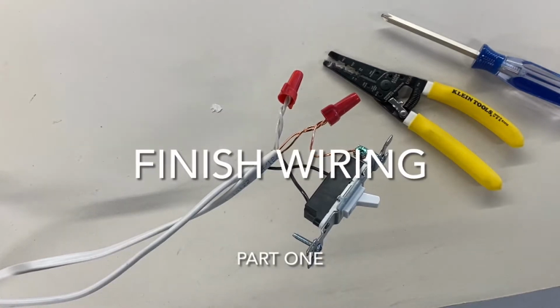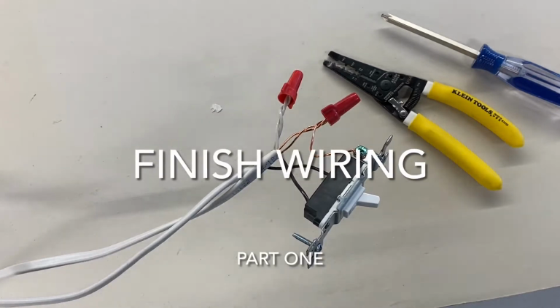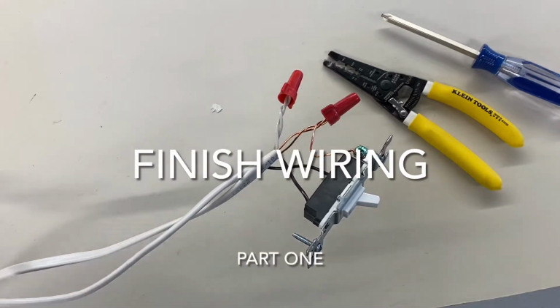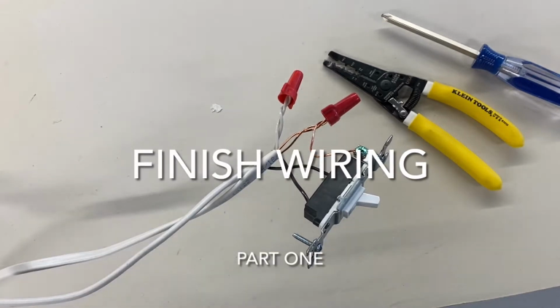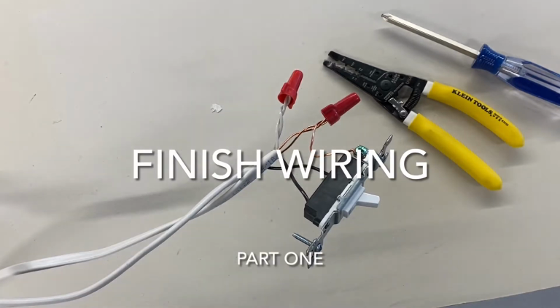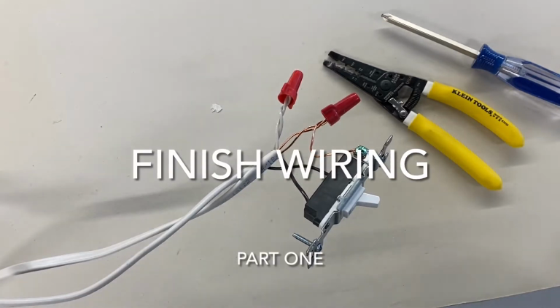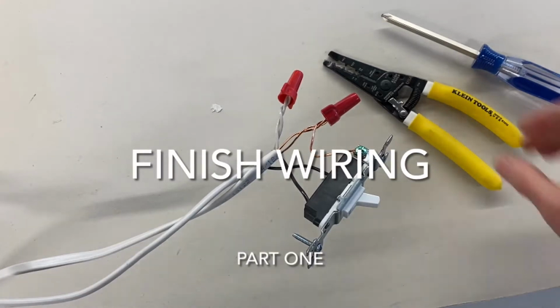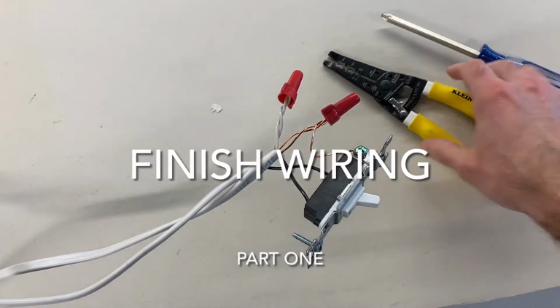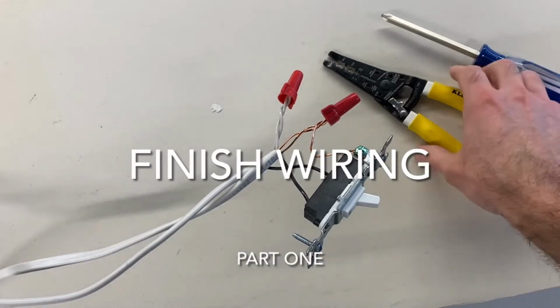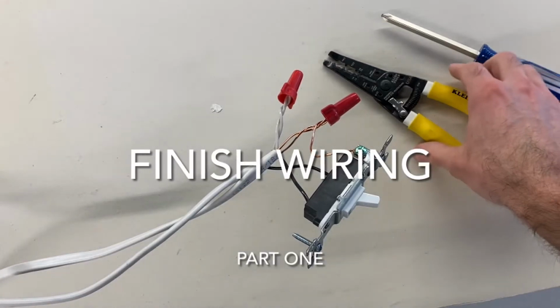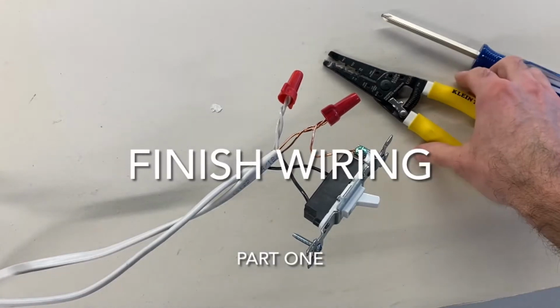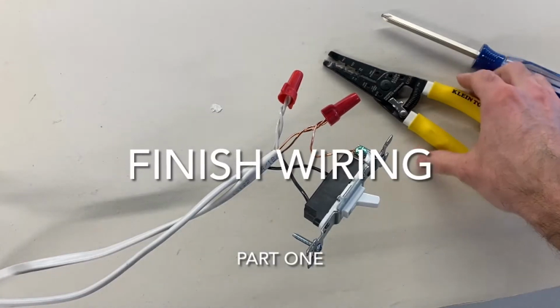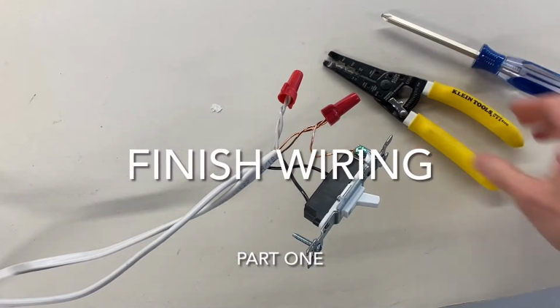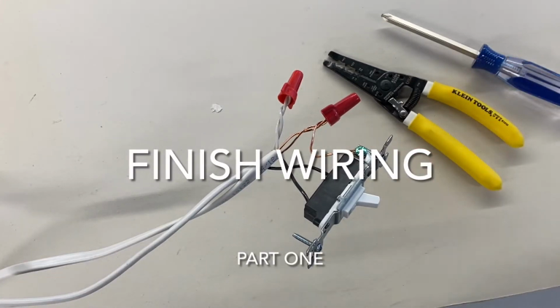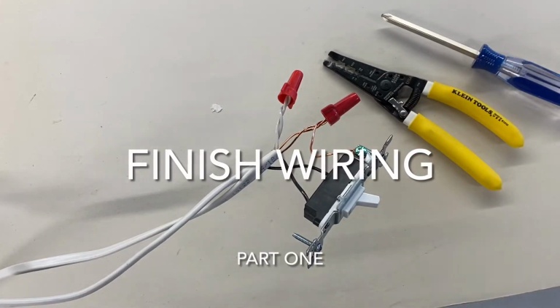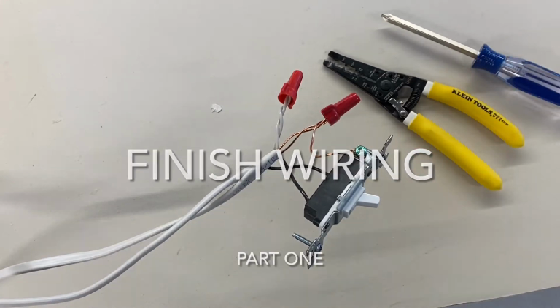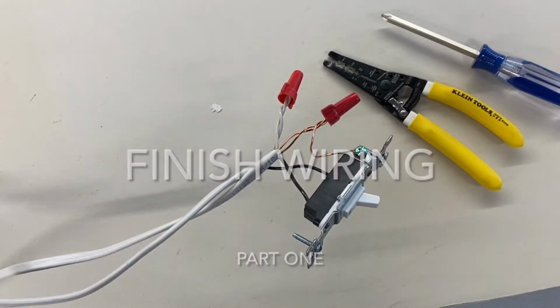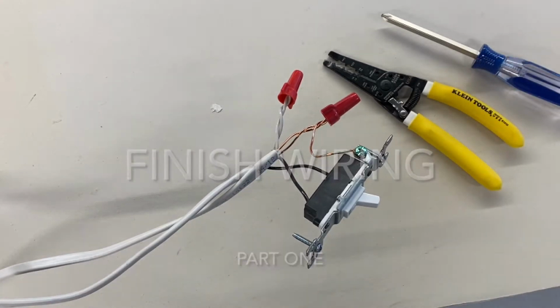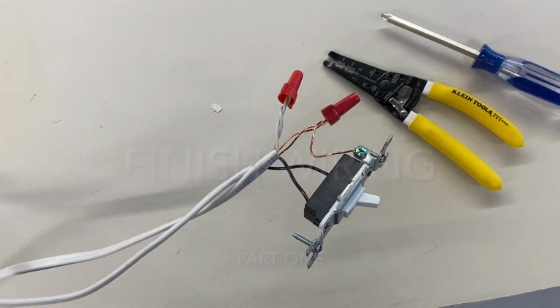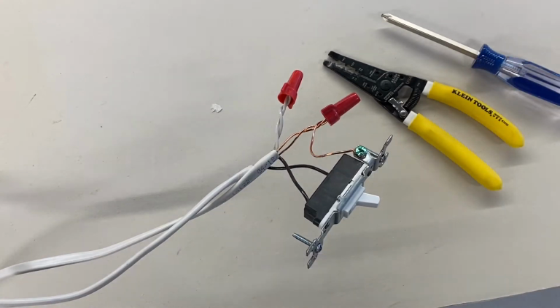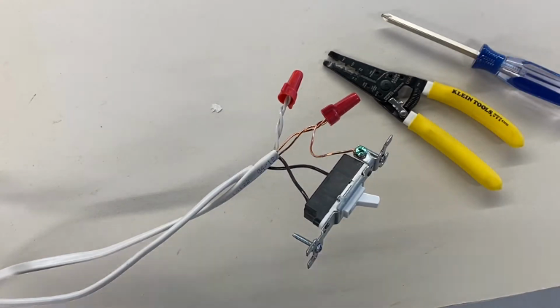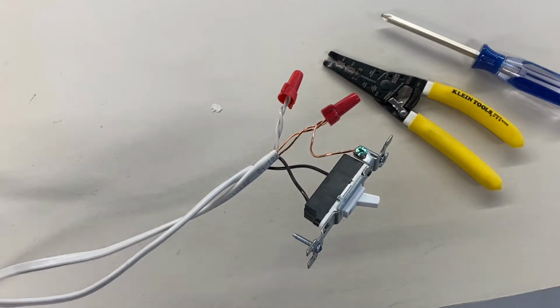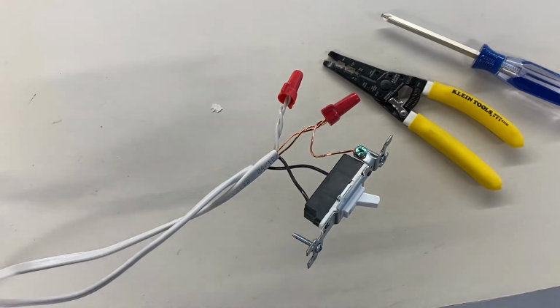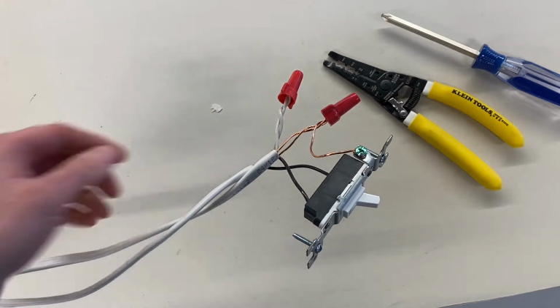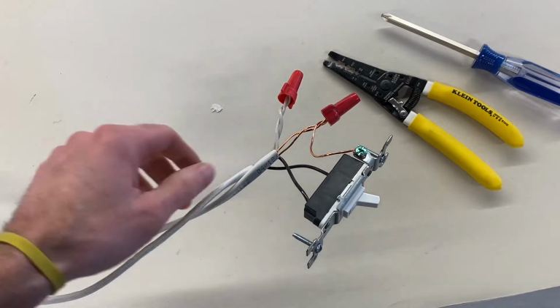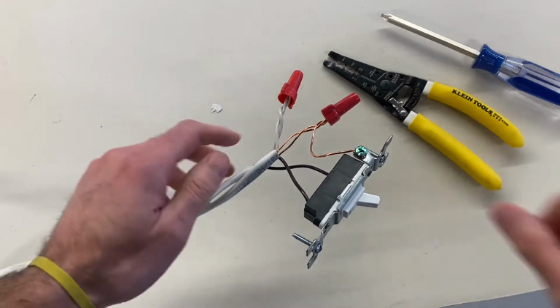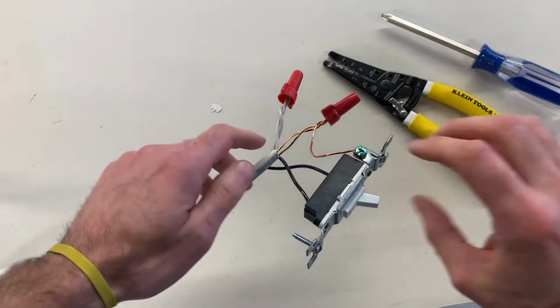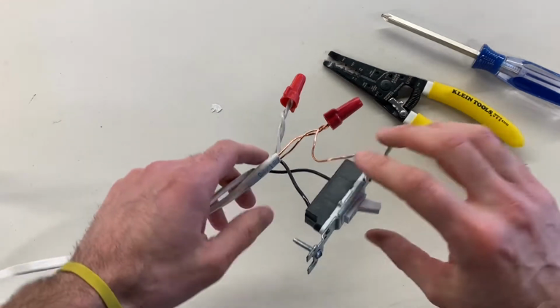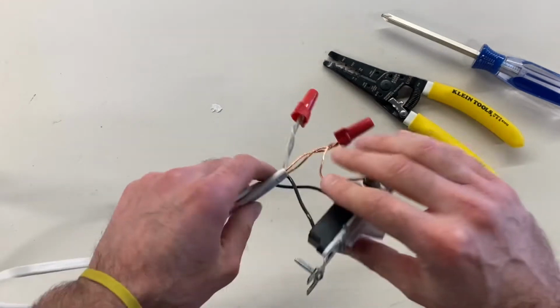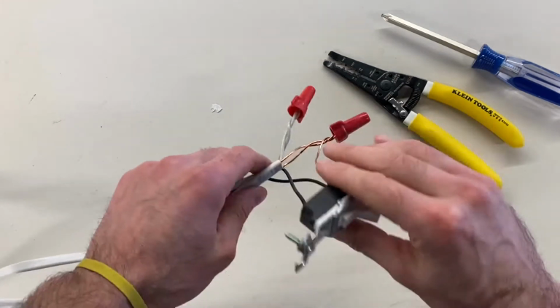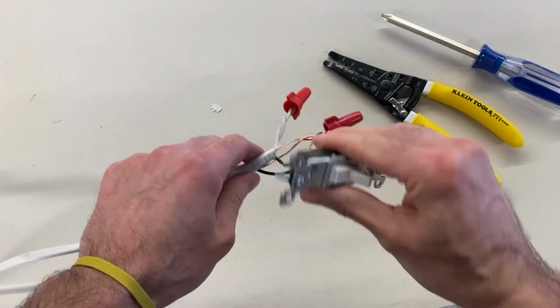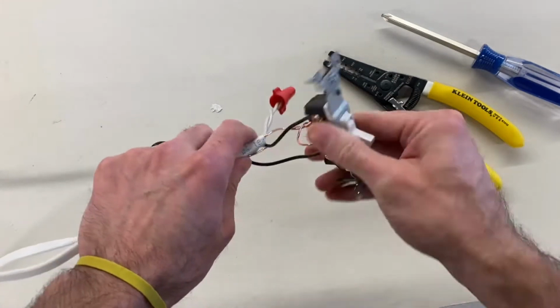In this video, I'm going to give you a little demonstration of doing some wiring. We're going to go ahead and wire a switch.